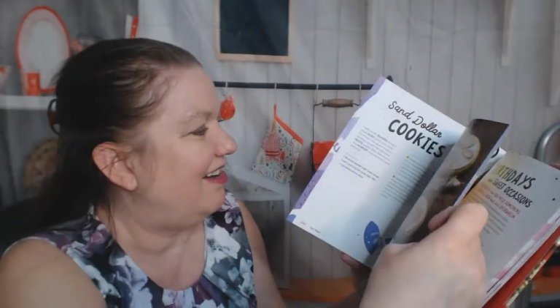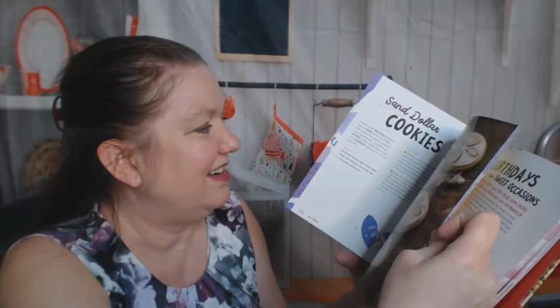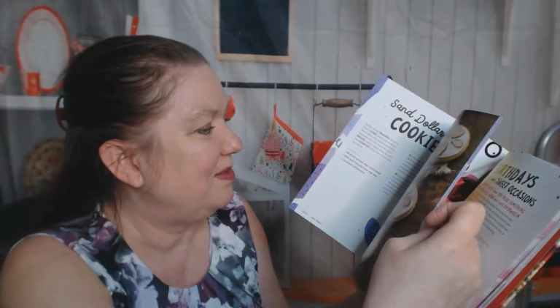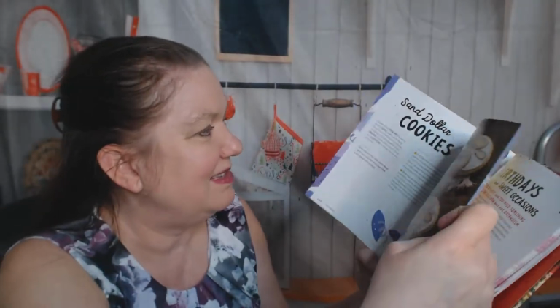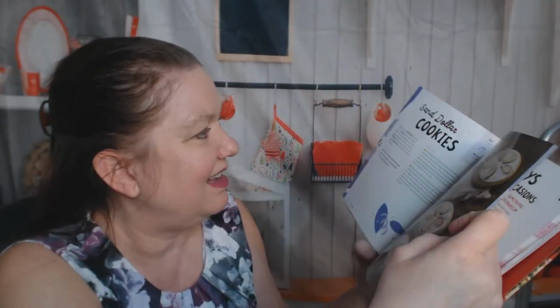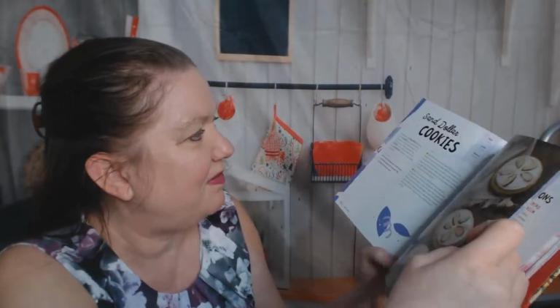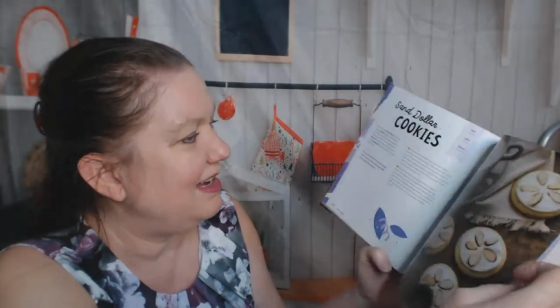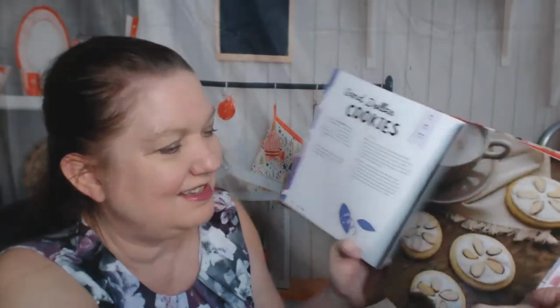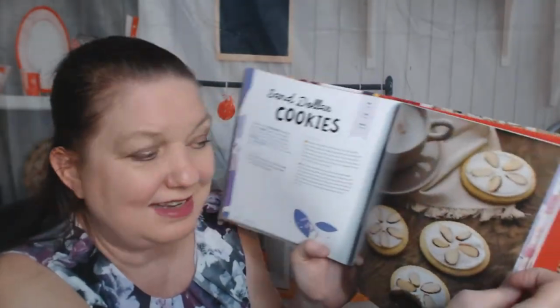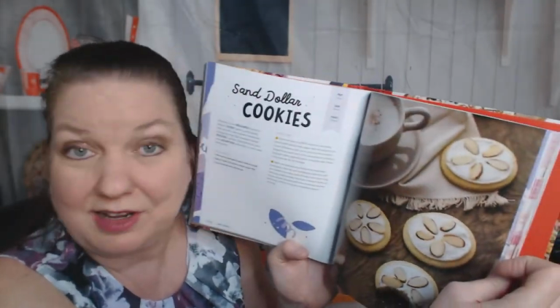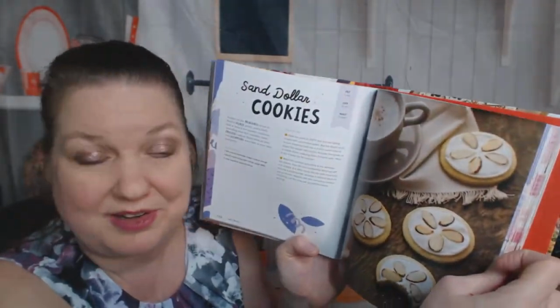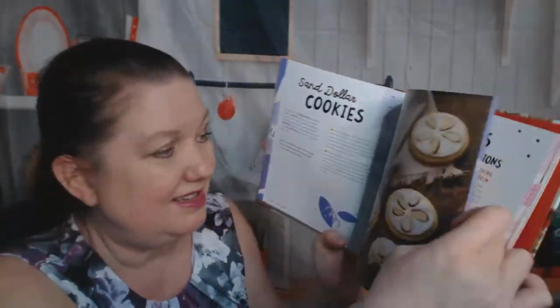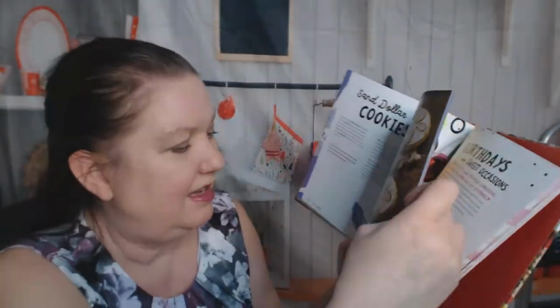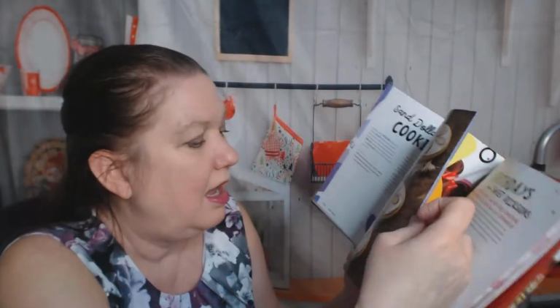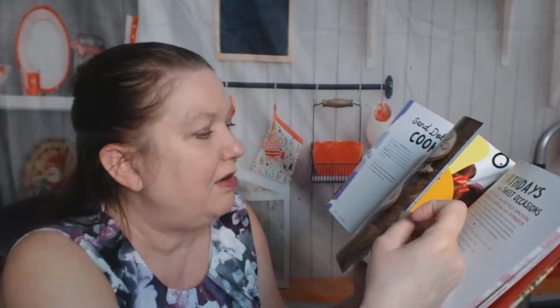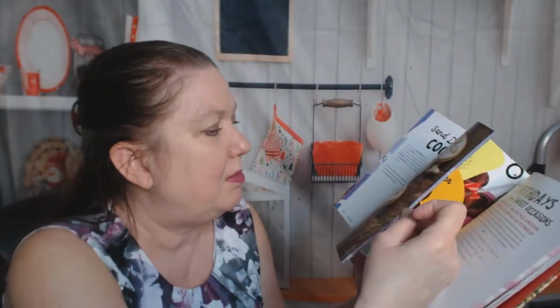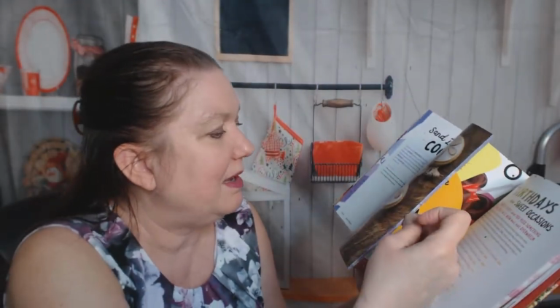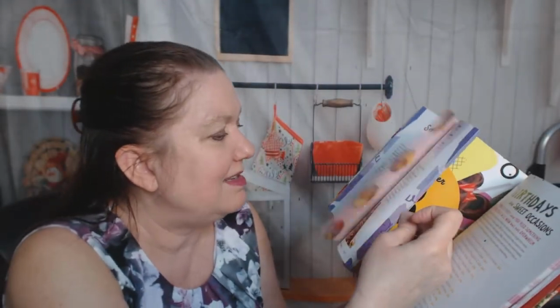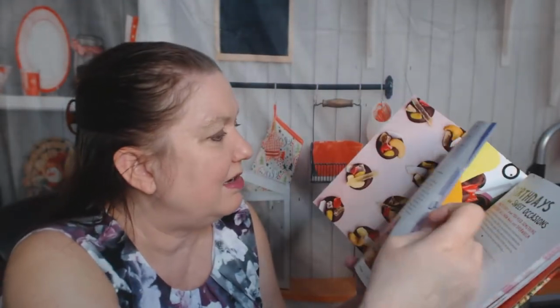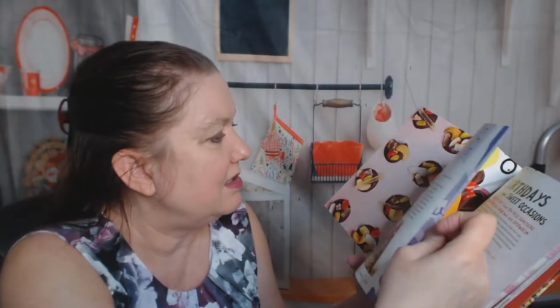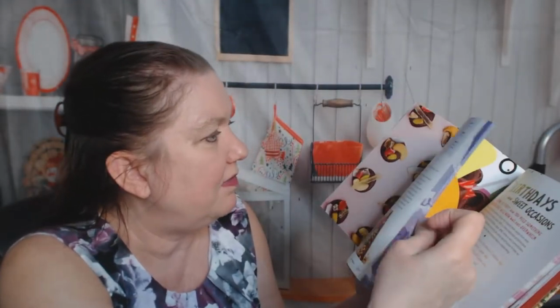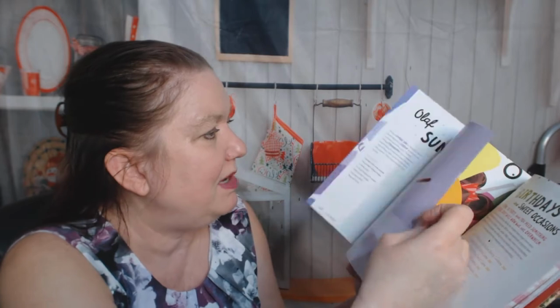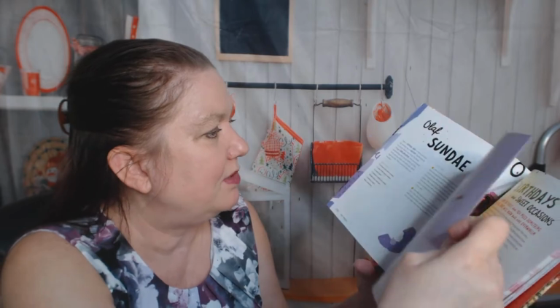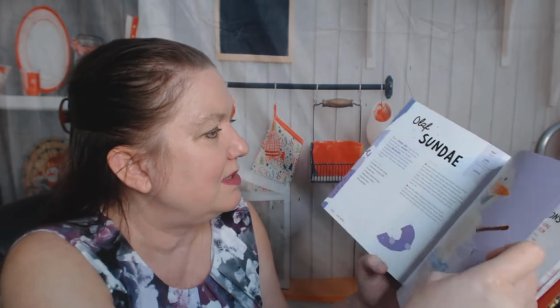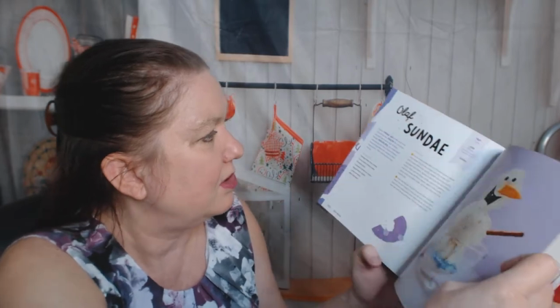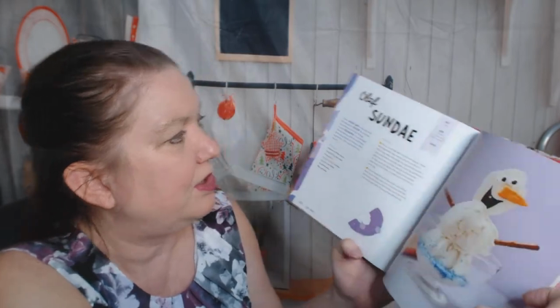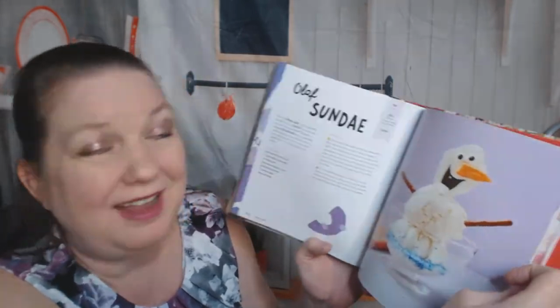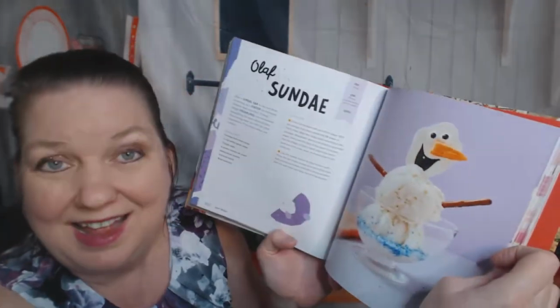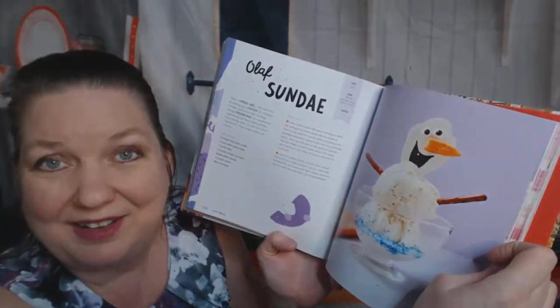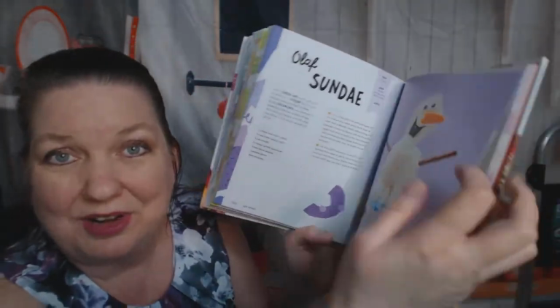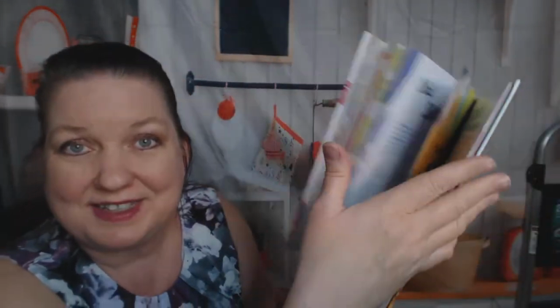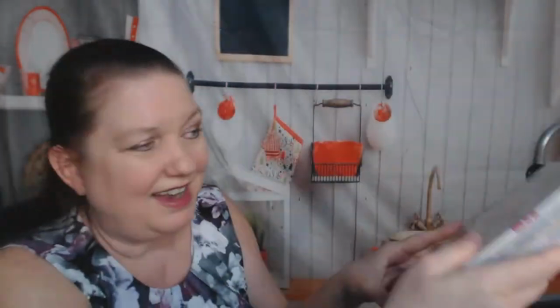I'd love to make something like that for my niece. Sand dollar cookies — I remember picking sand dollars off the beach when I was a little girl. And an Olaf Sundae.